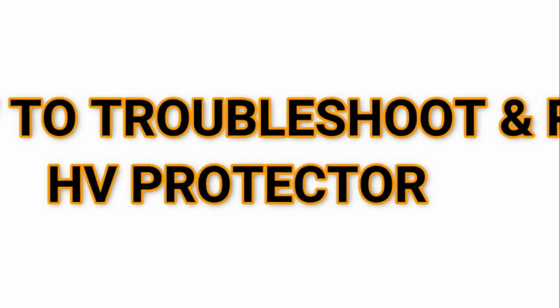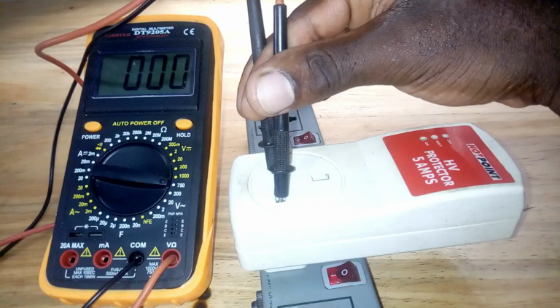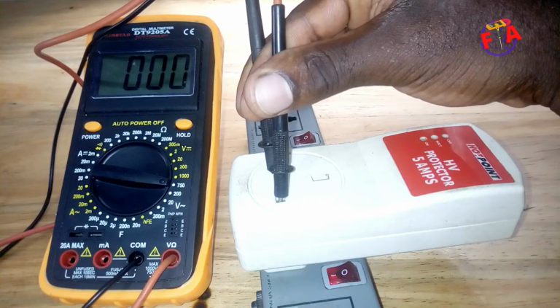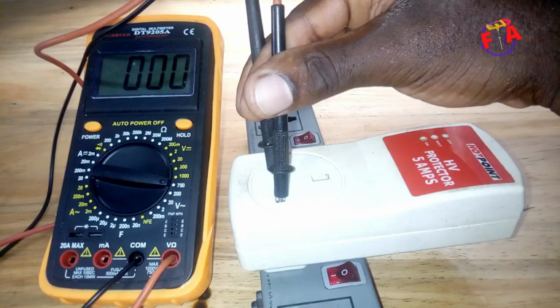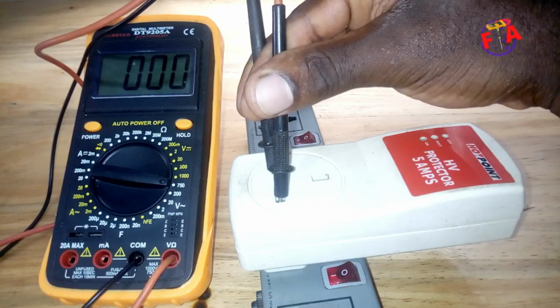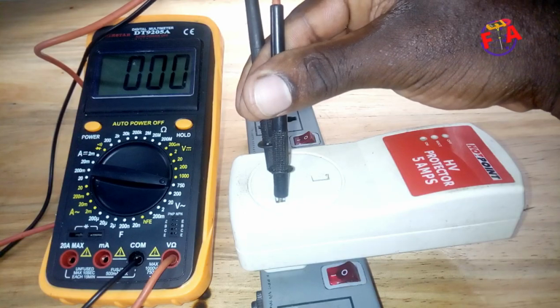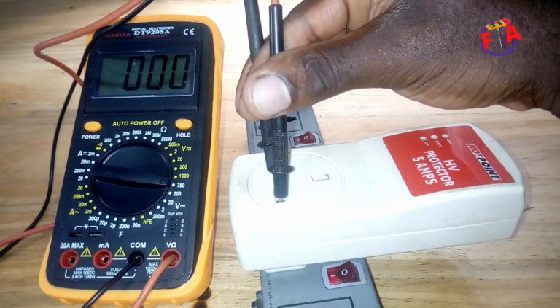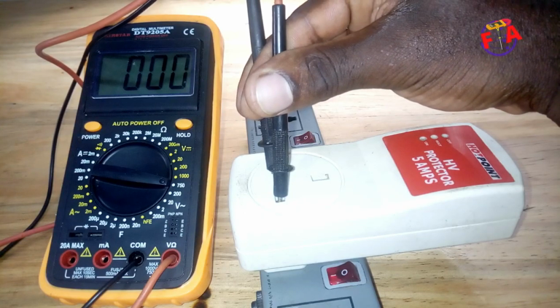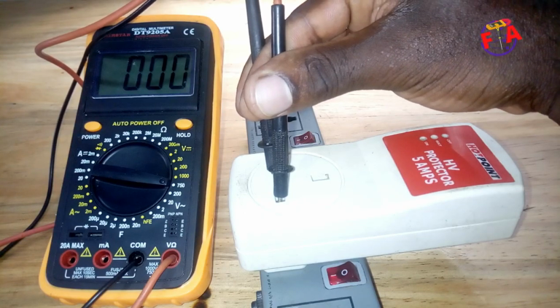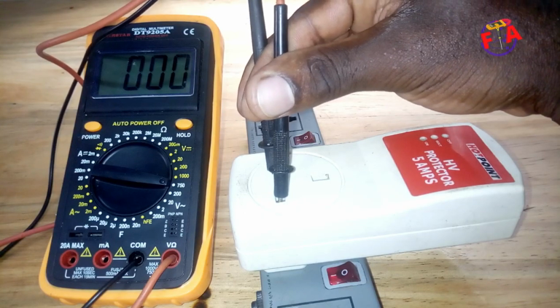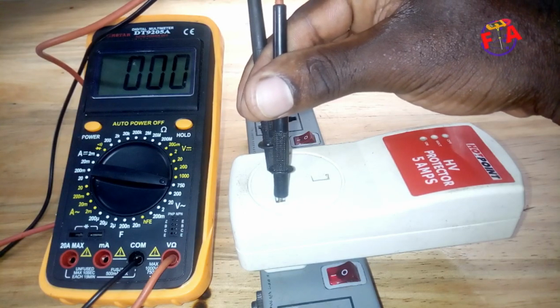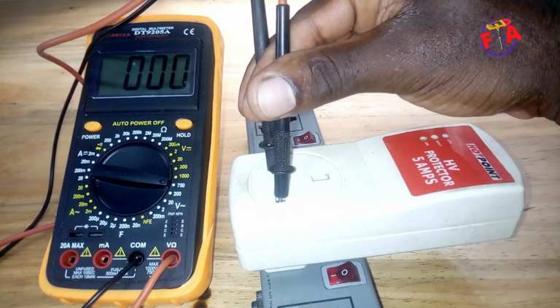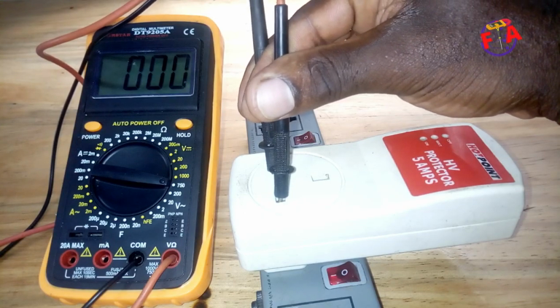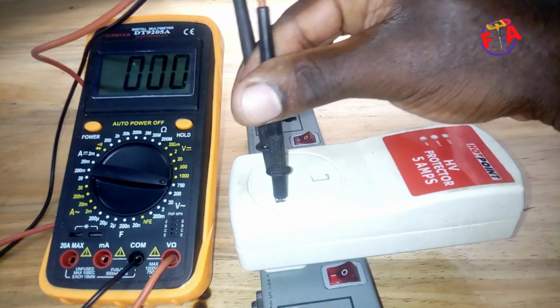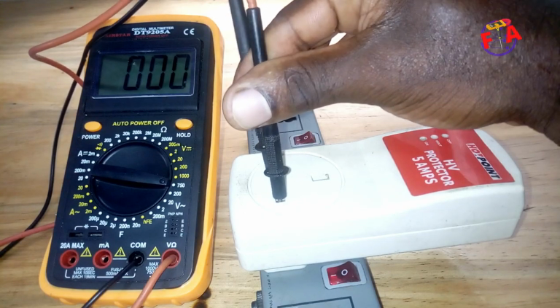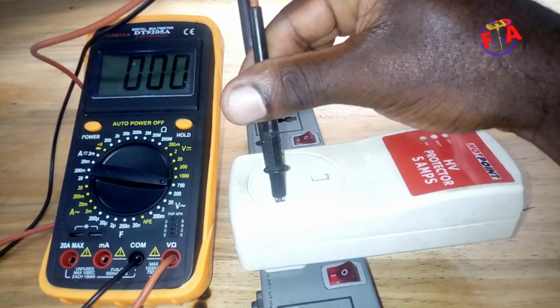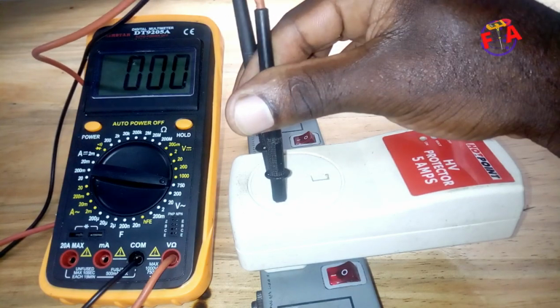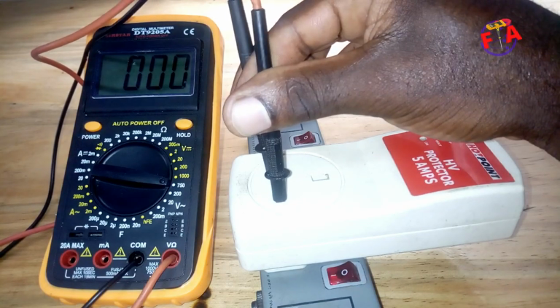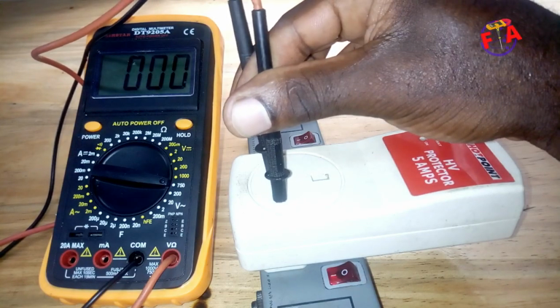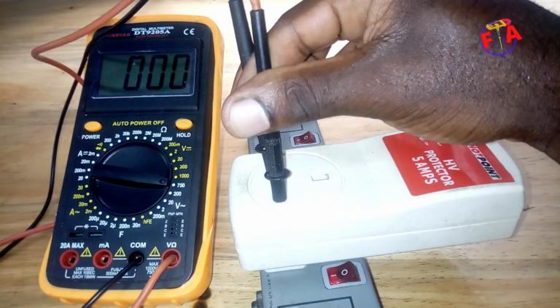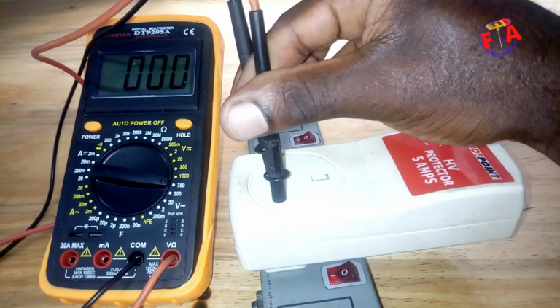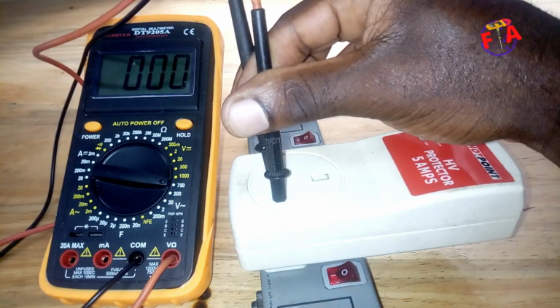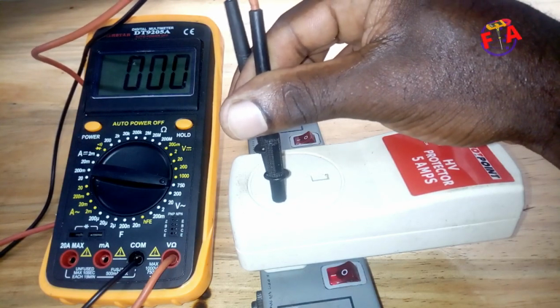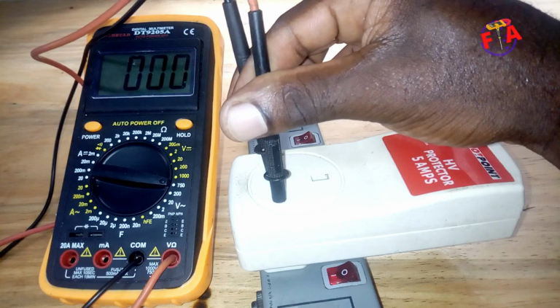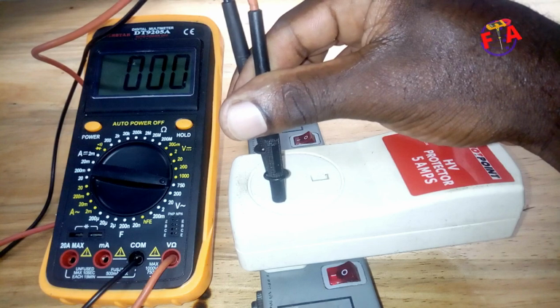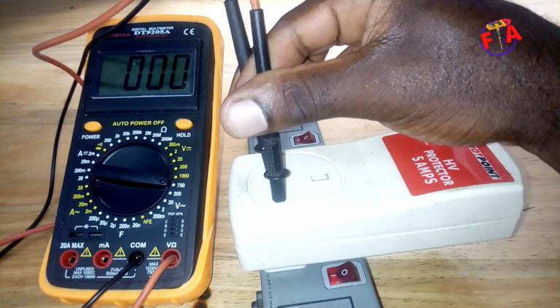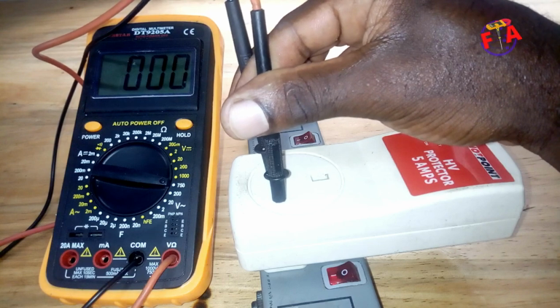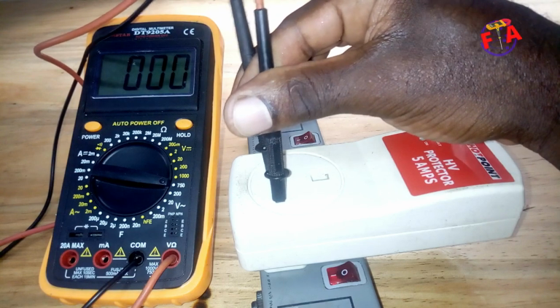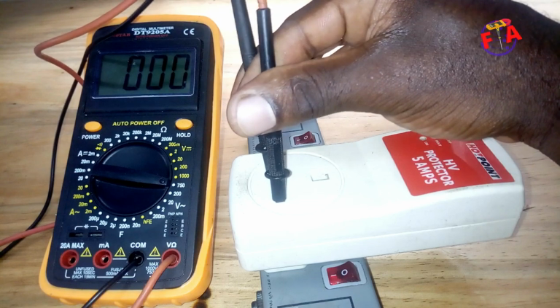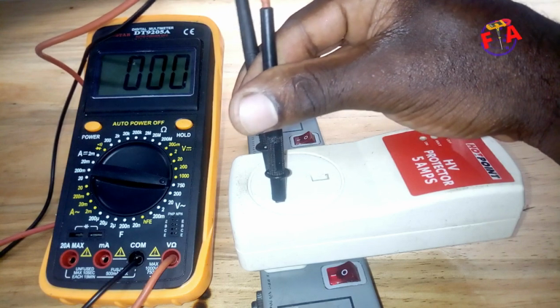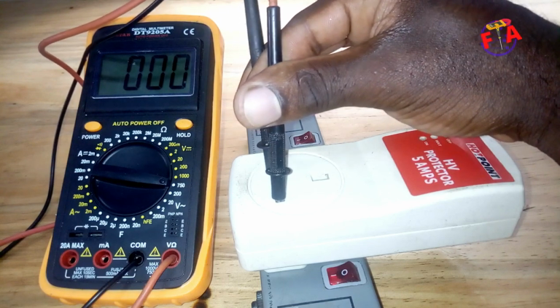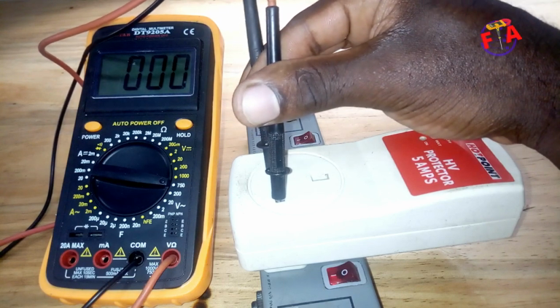I hope you can see that the output voltage is zero. This HV pro detector is not working.